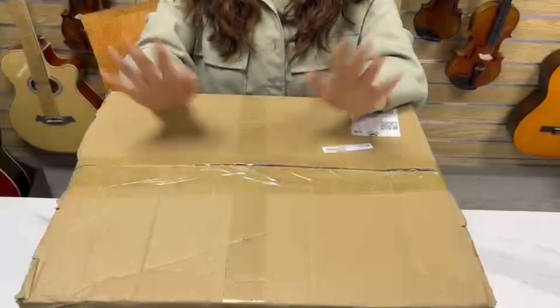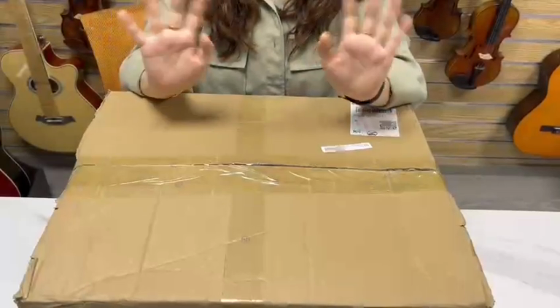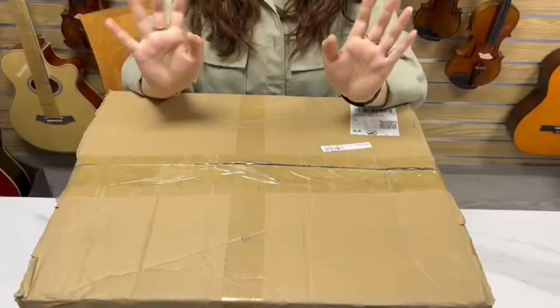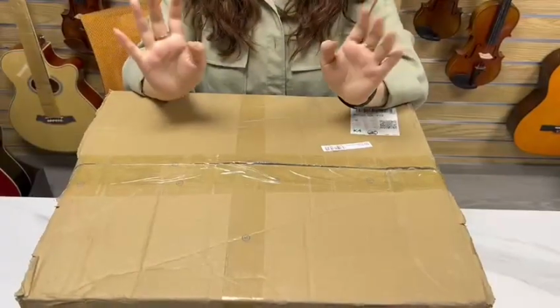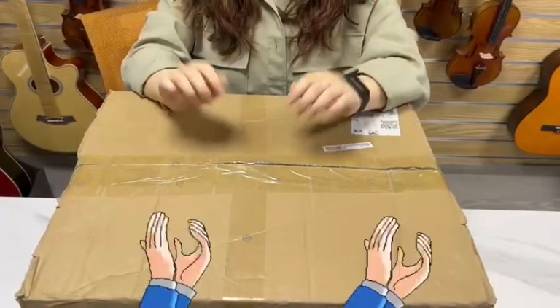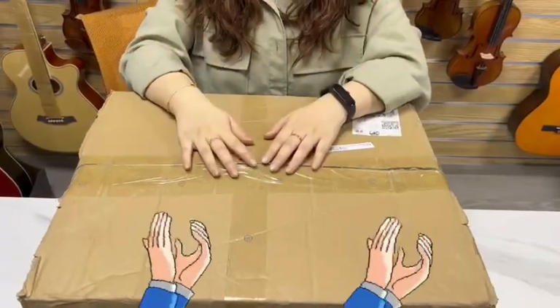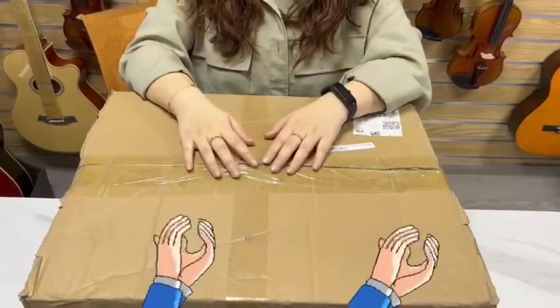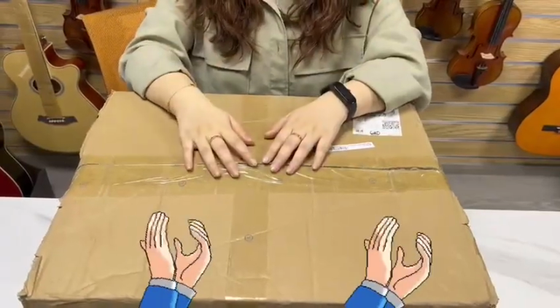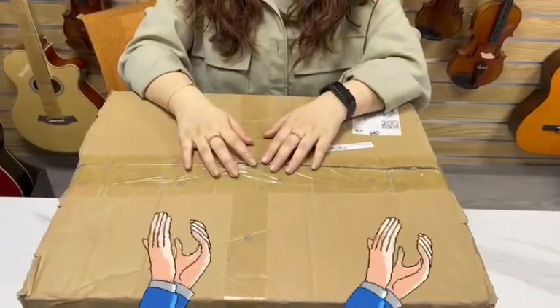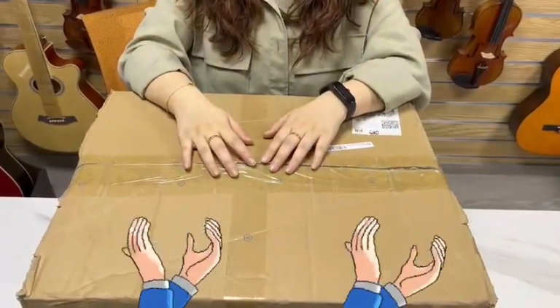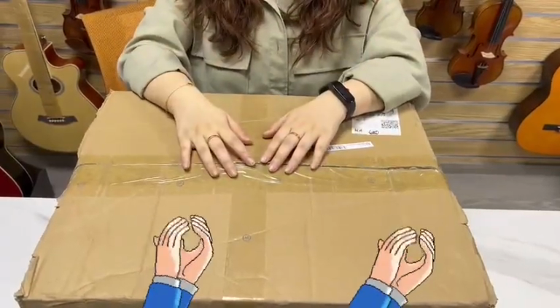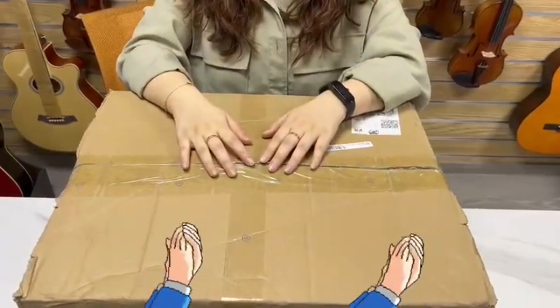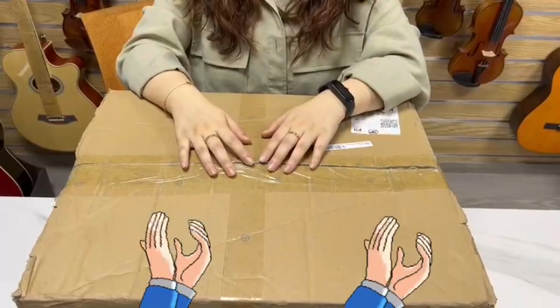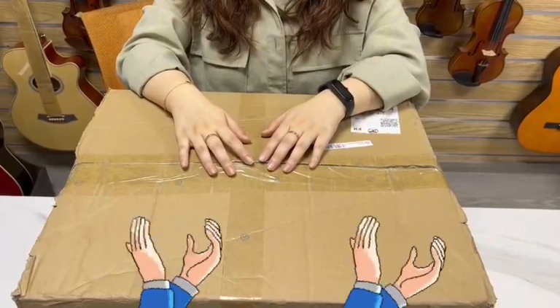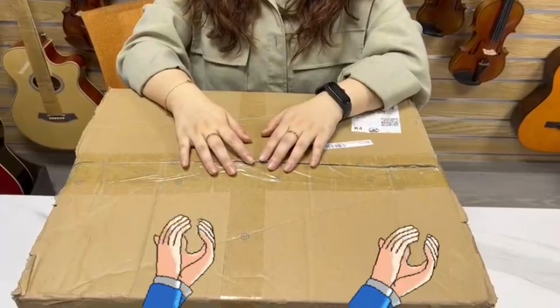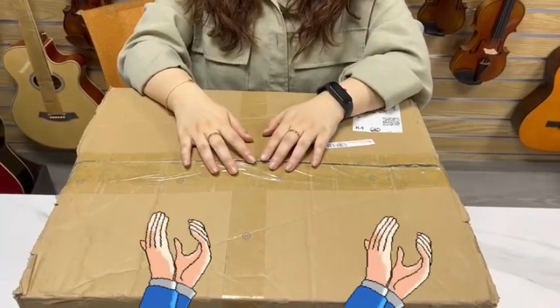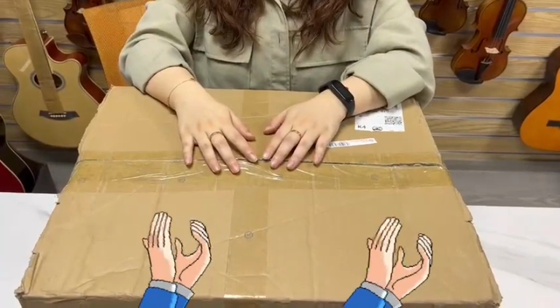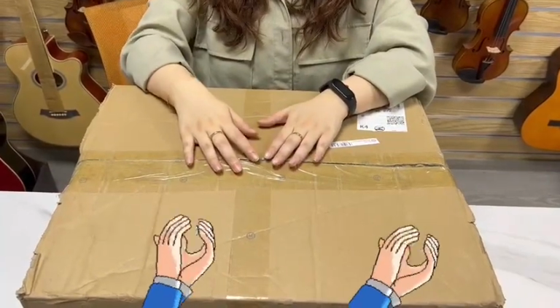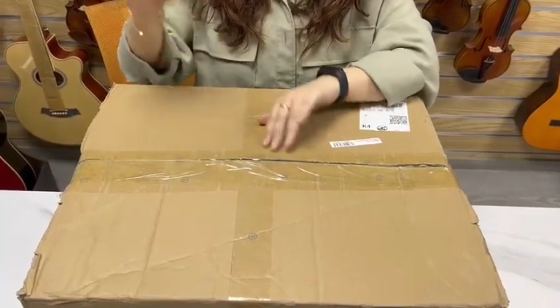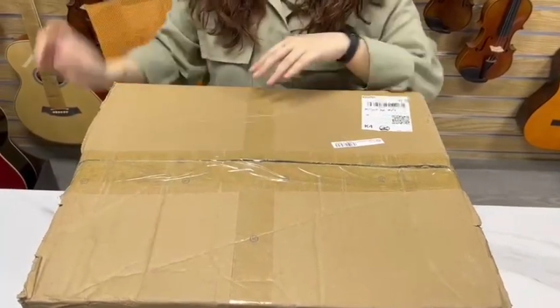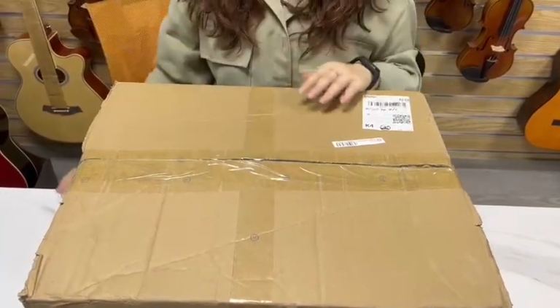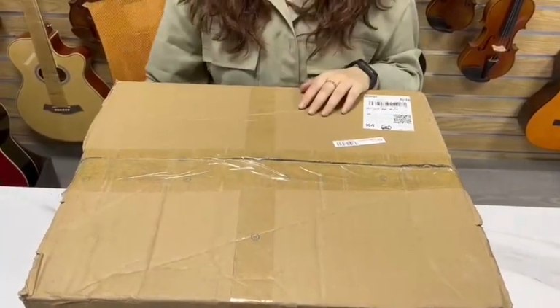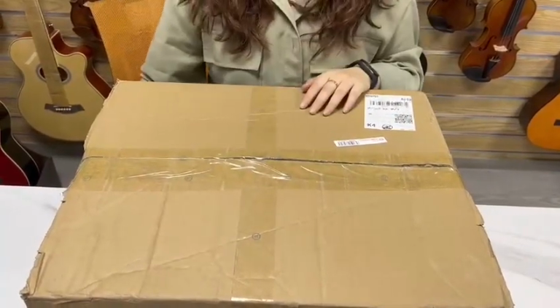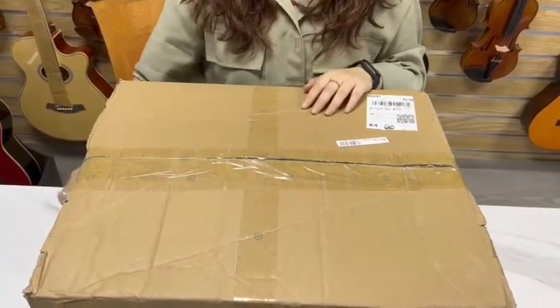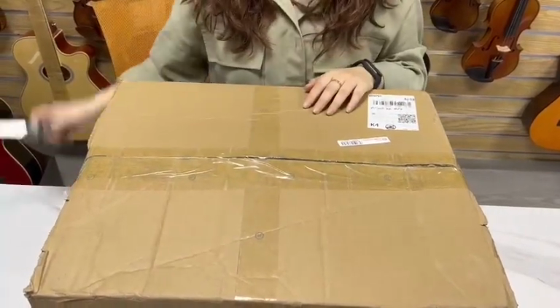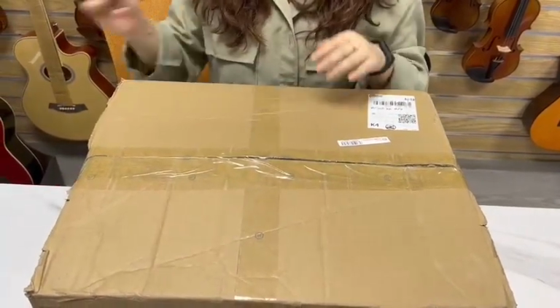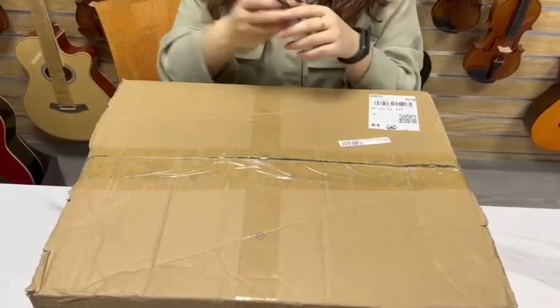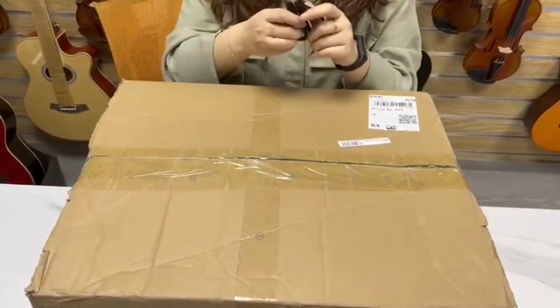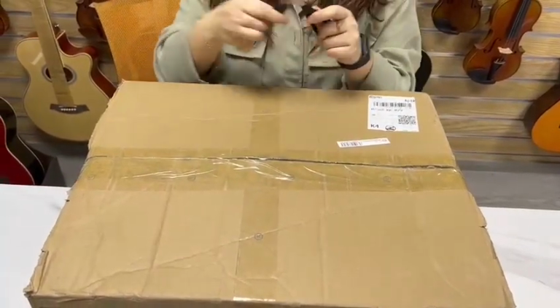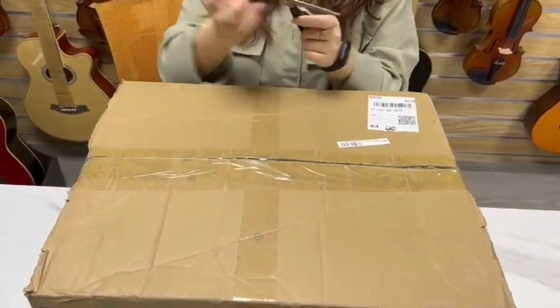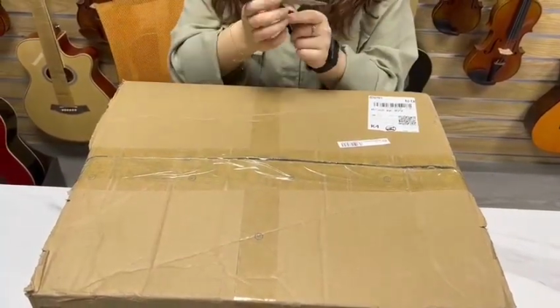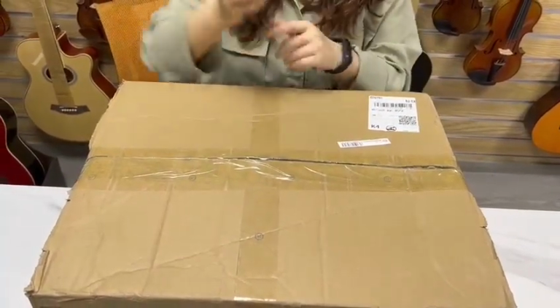Hey guys, today I am going to do a French home unboxing. Let me get my scissors to open it.